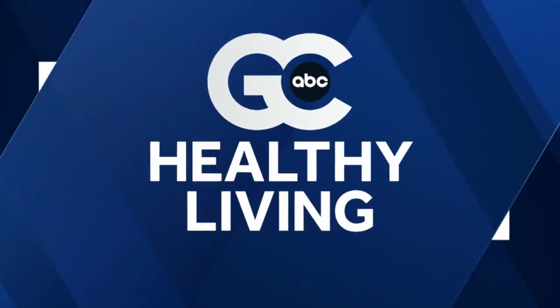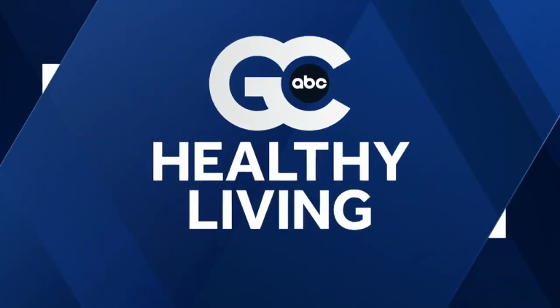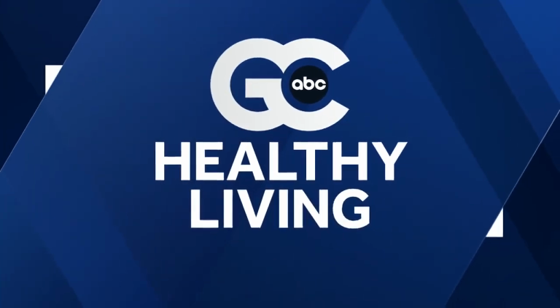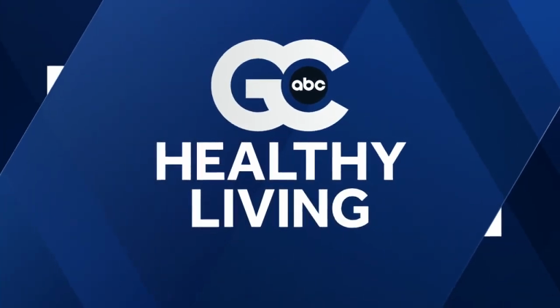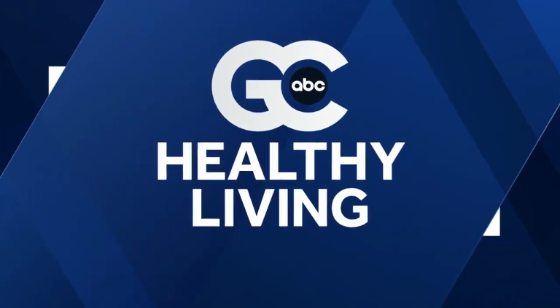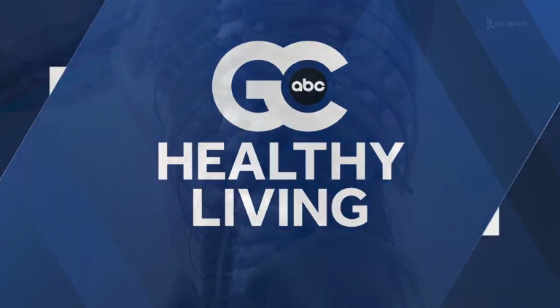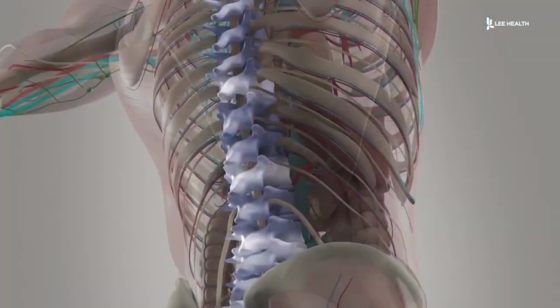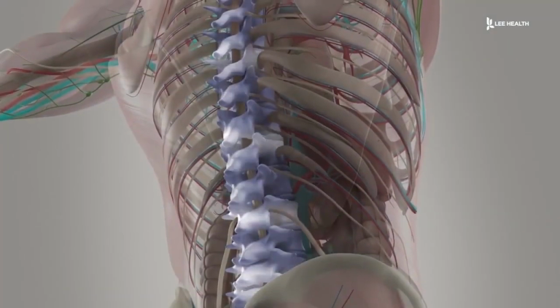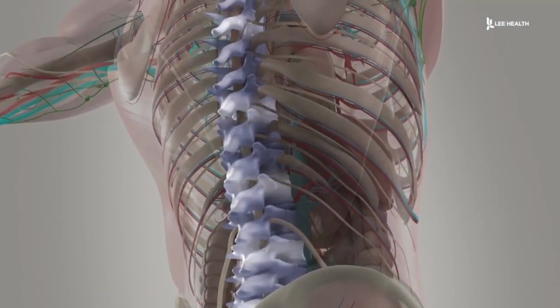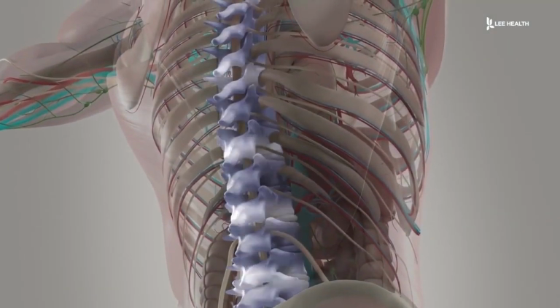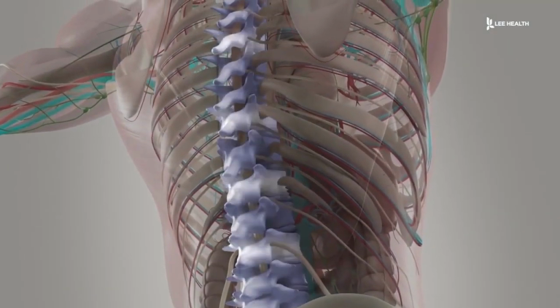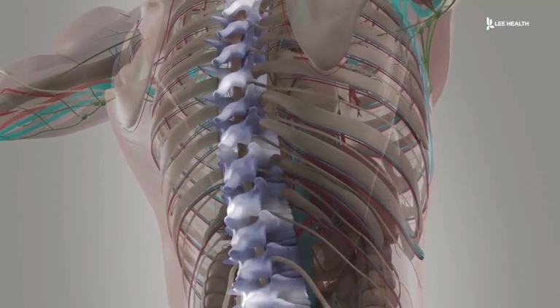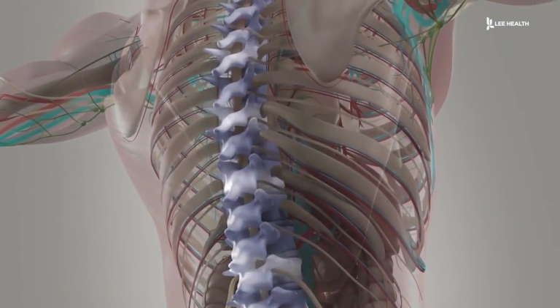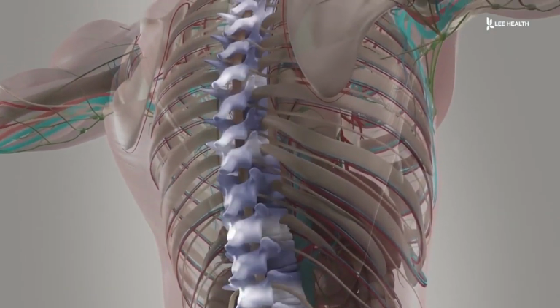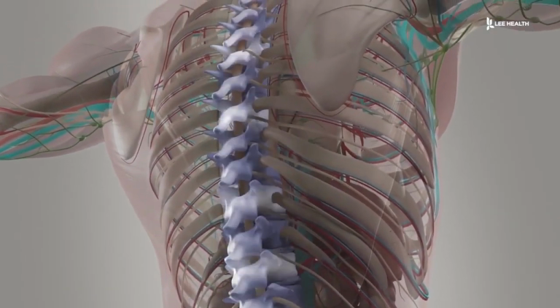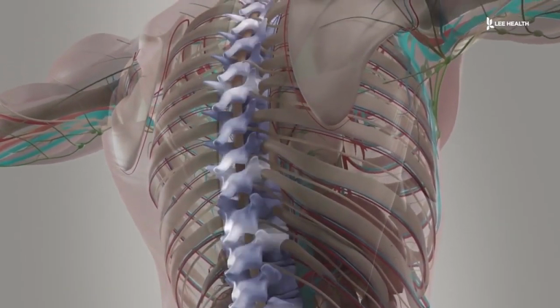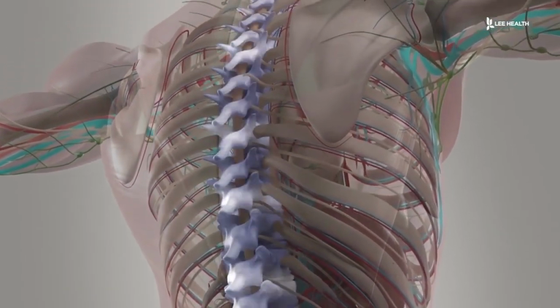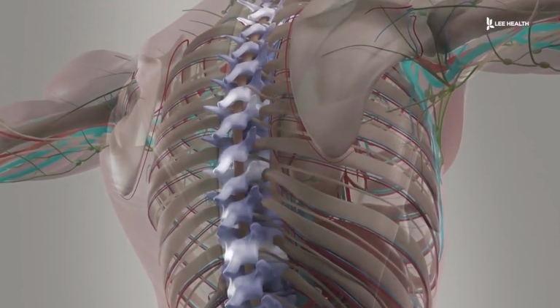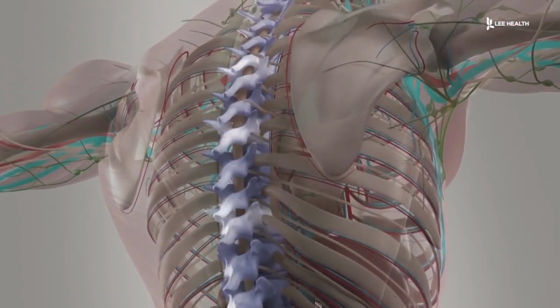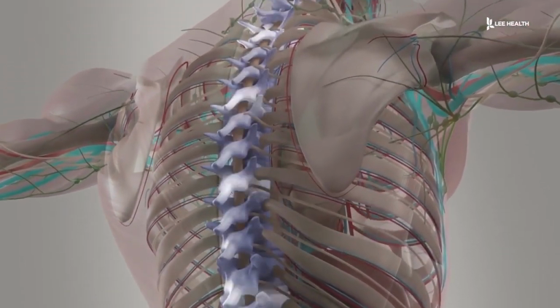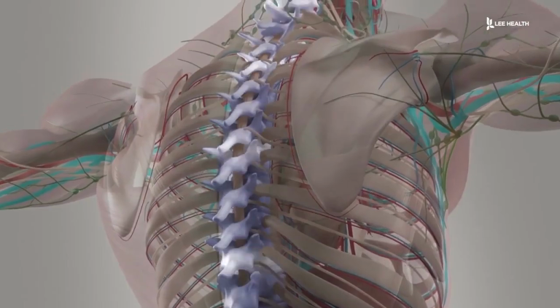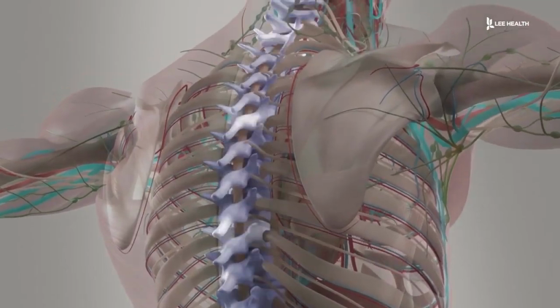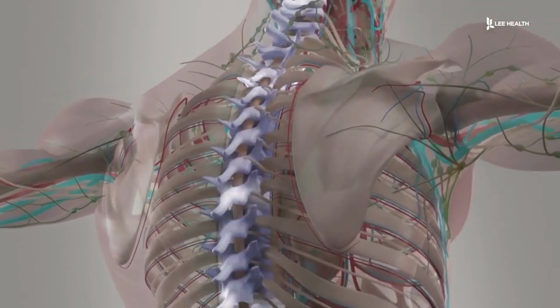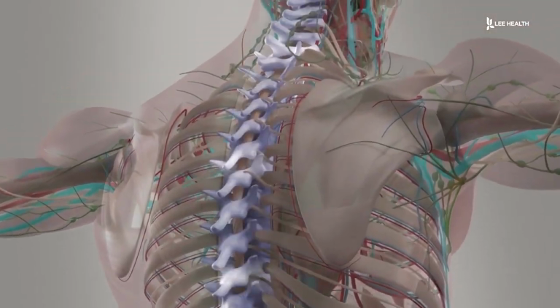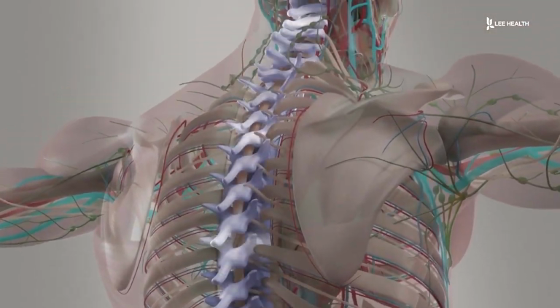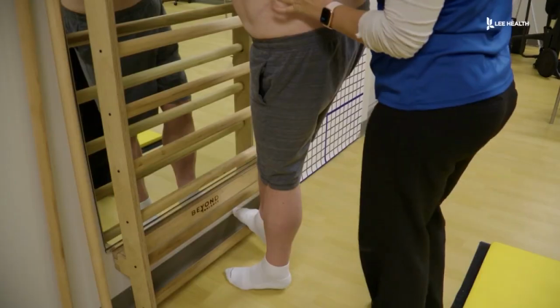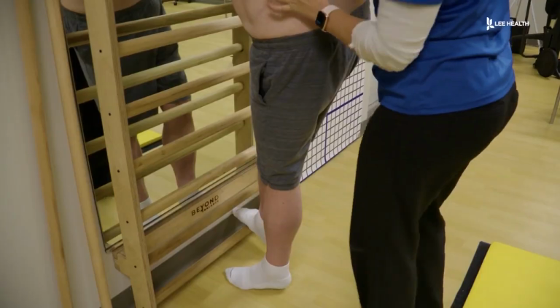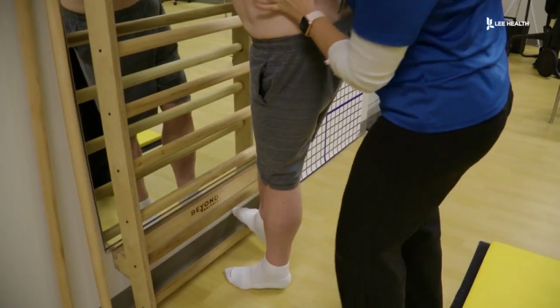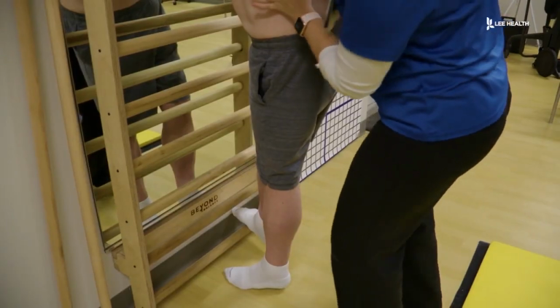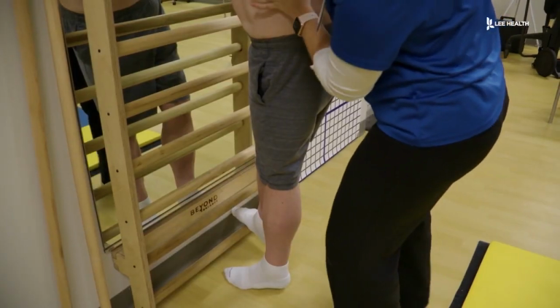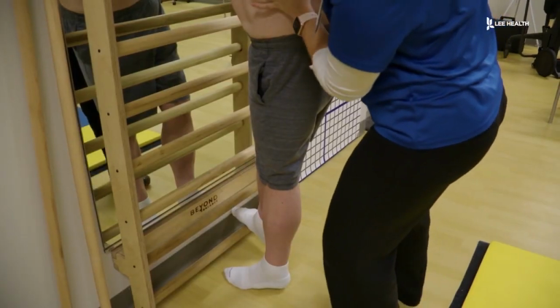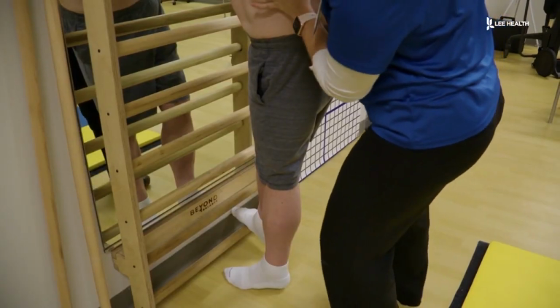When you look at a spine it should be straight, but if it curves or twists there's a high chance that you have scoliosis.